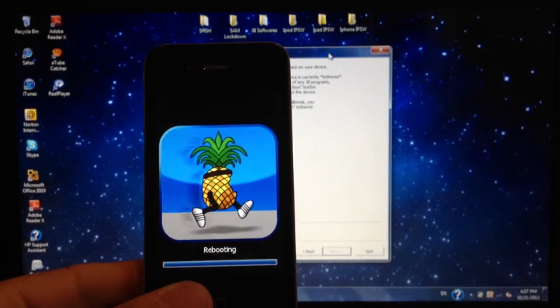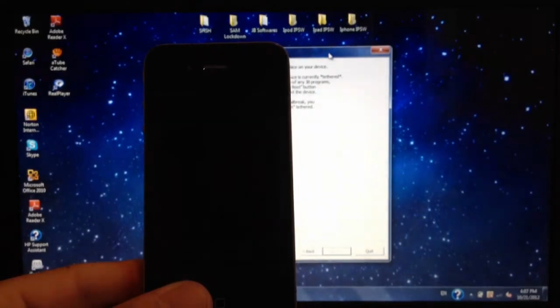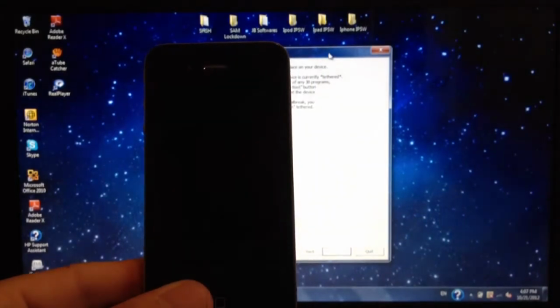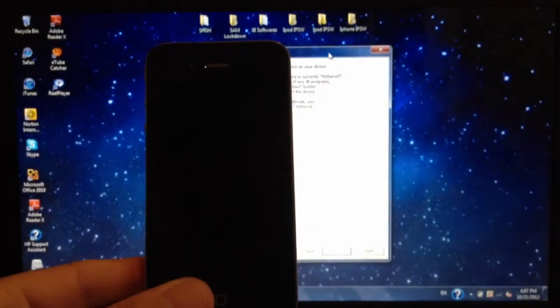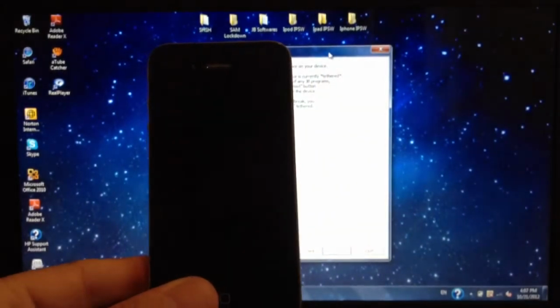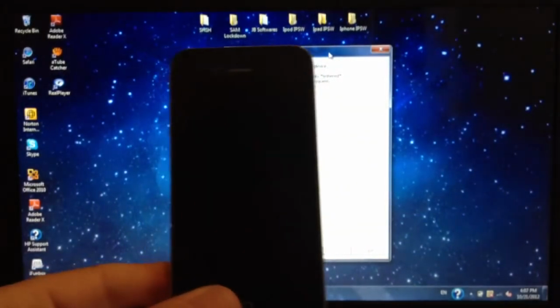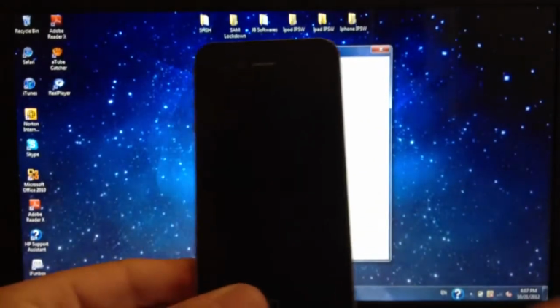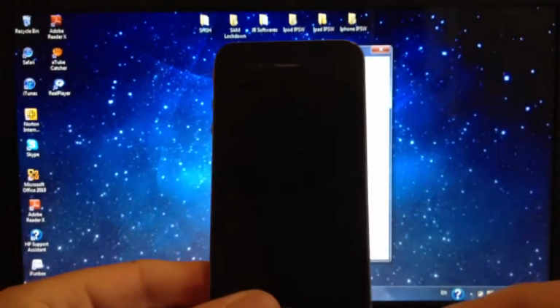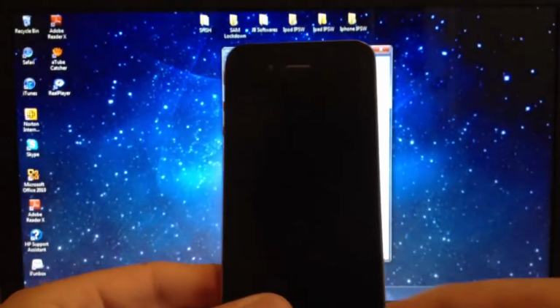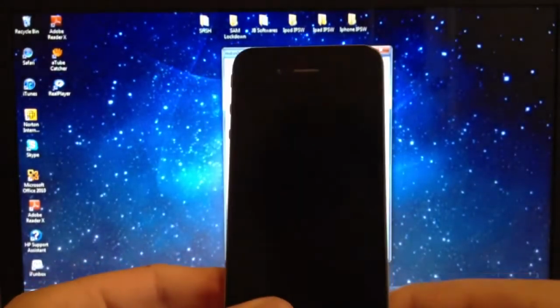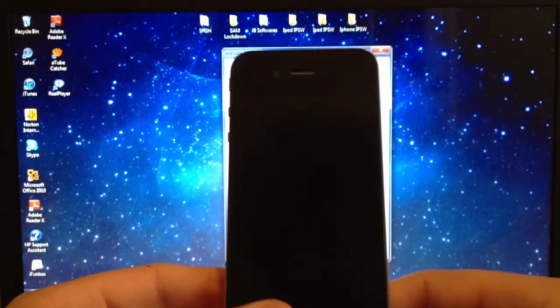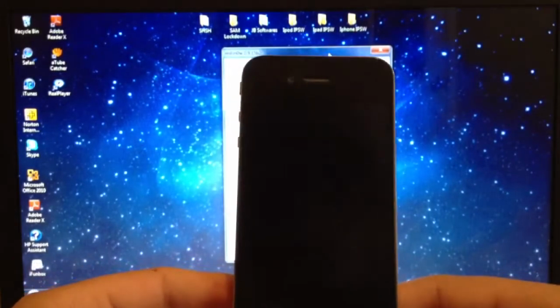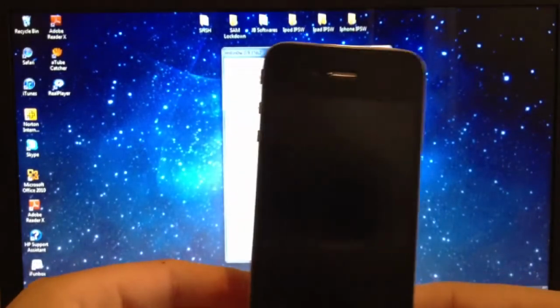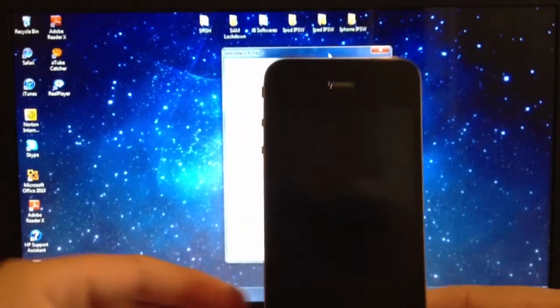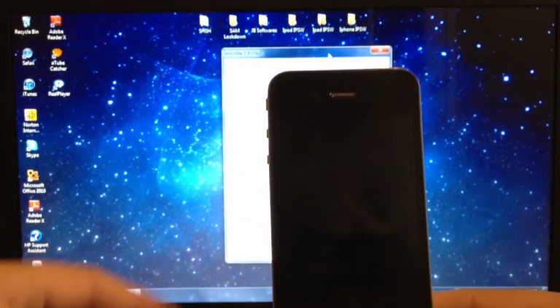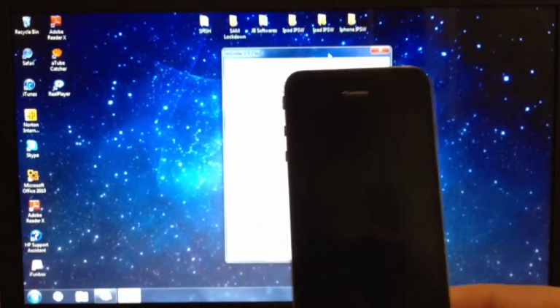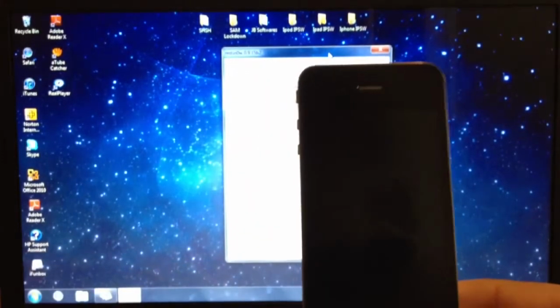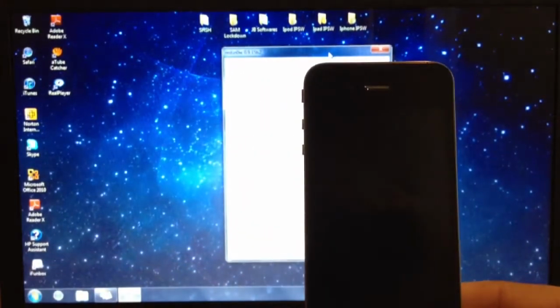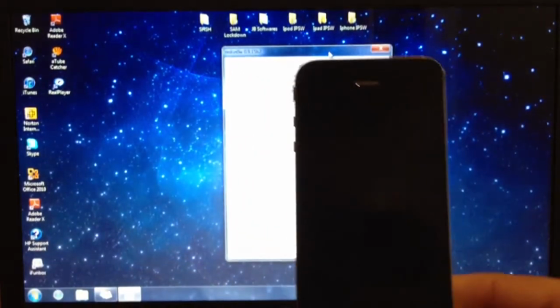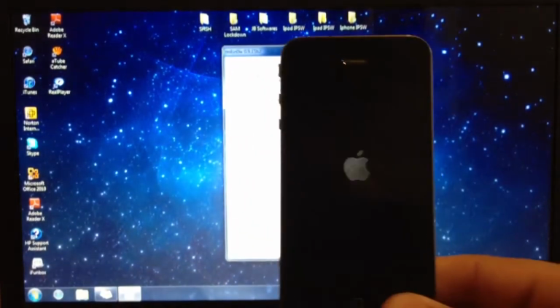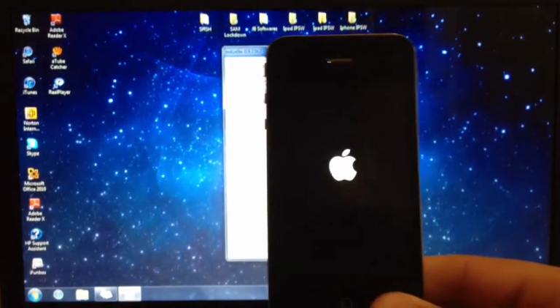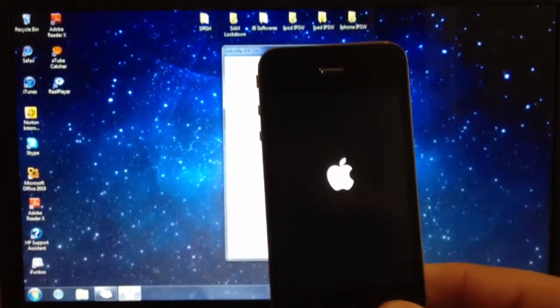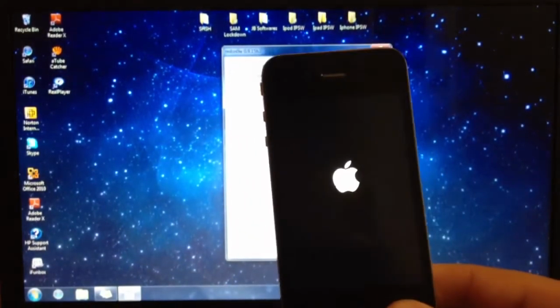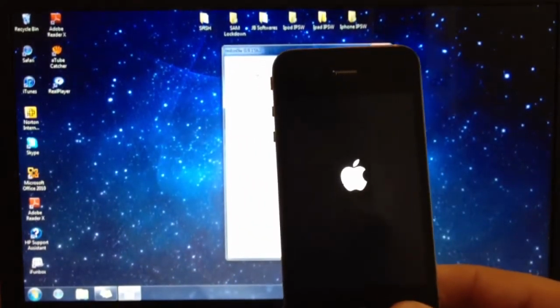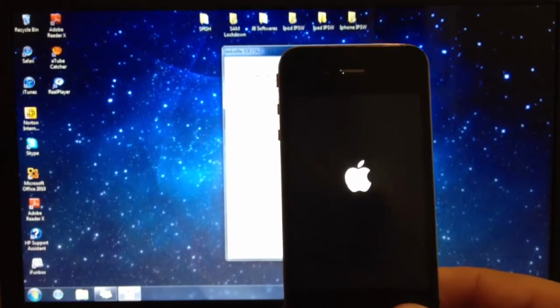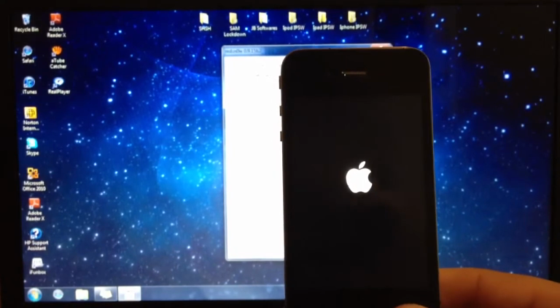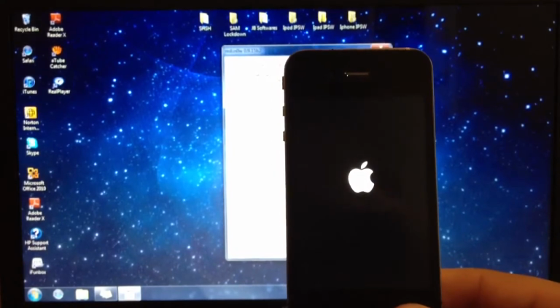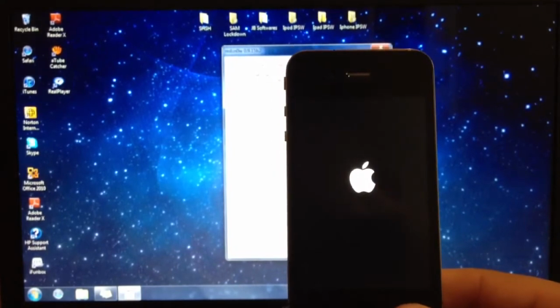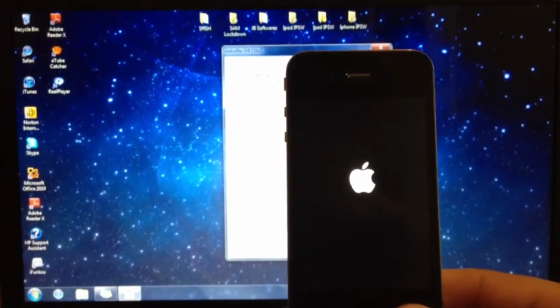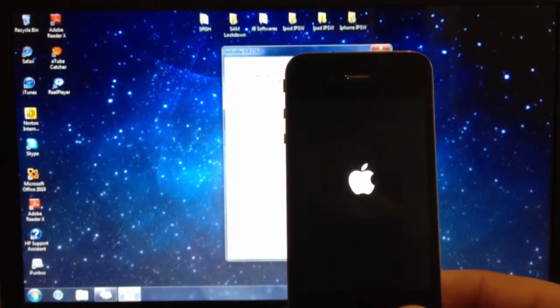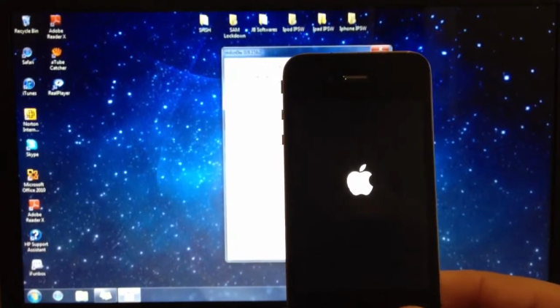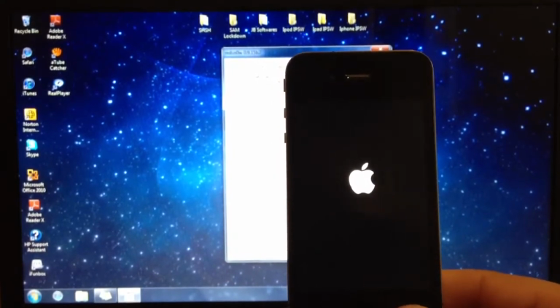It's almost done. Now it's going to reboot, so just wait for it to power up.